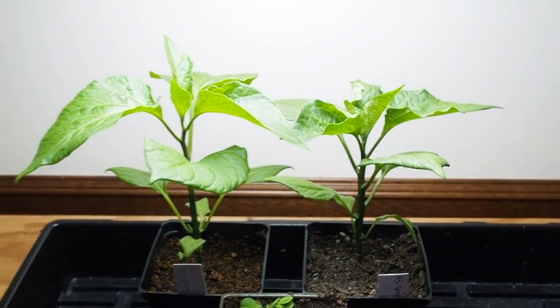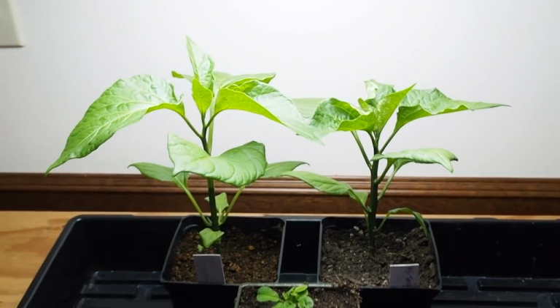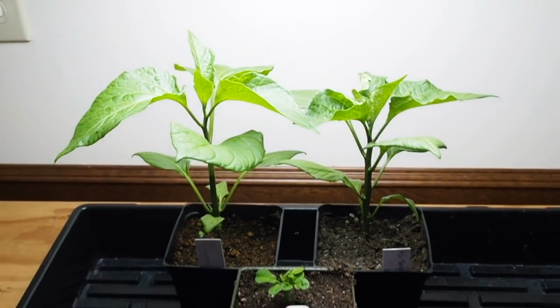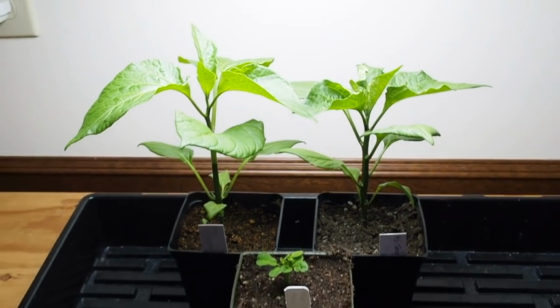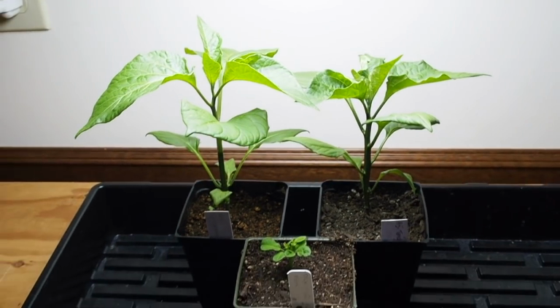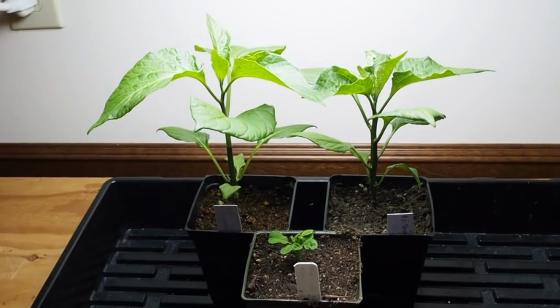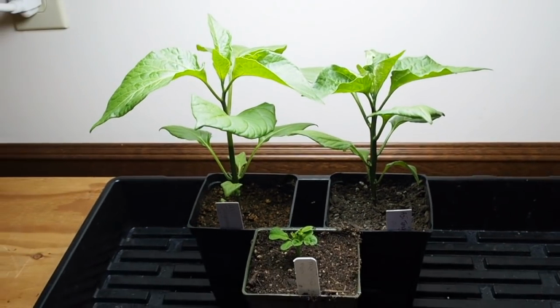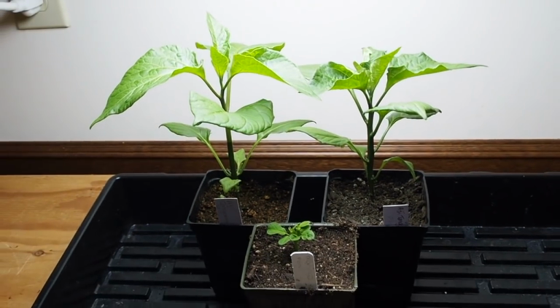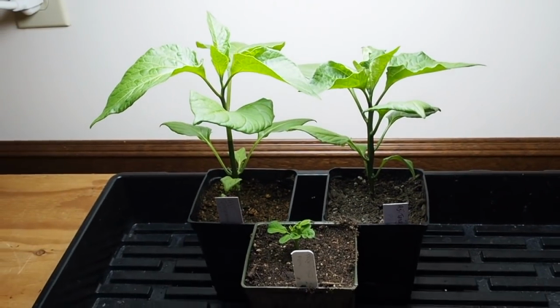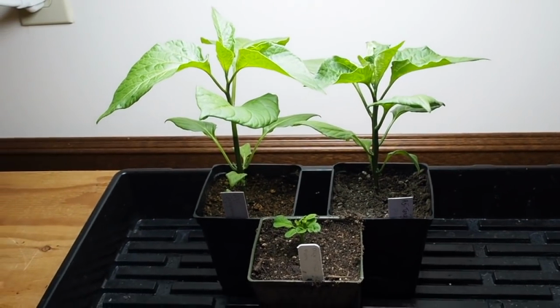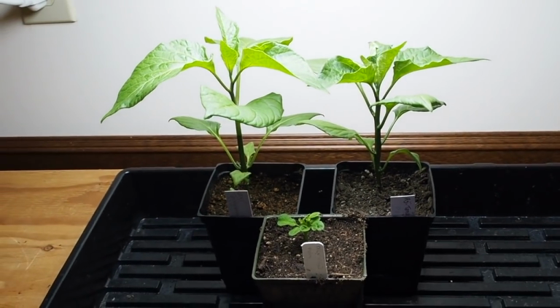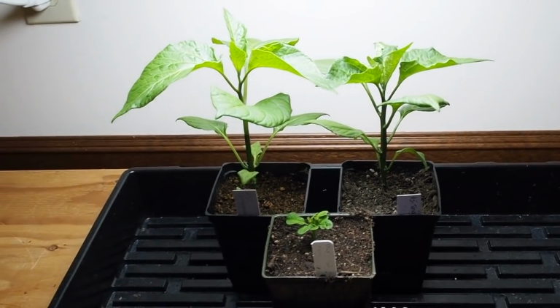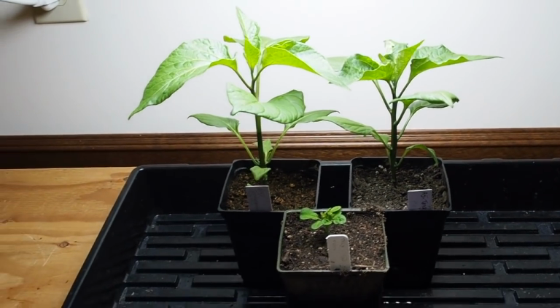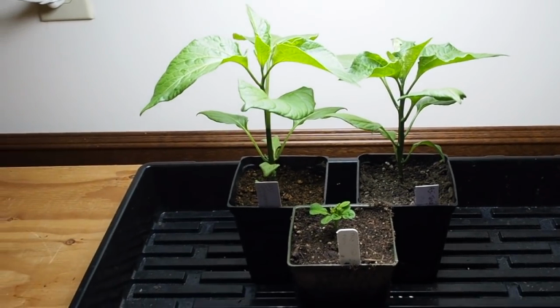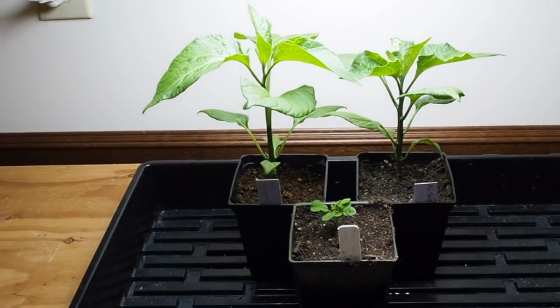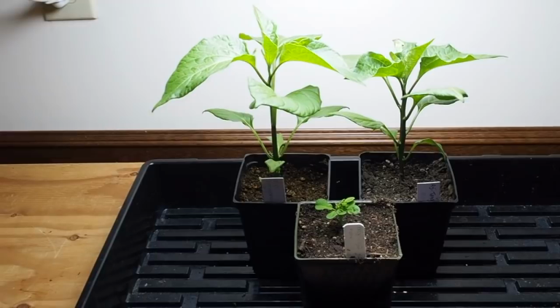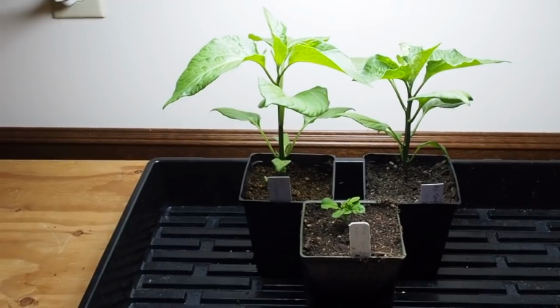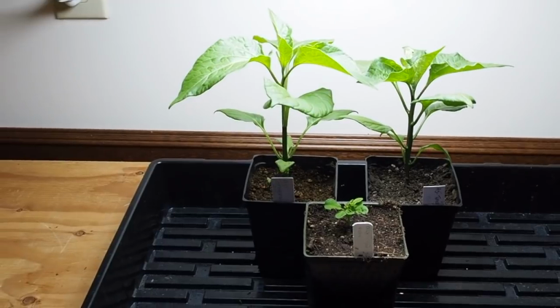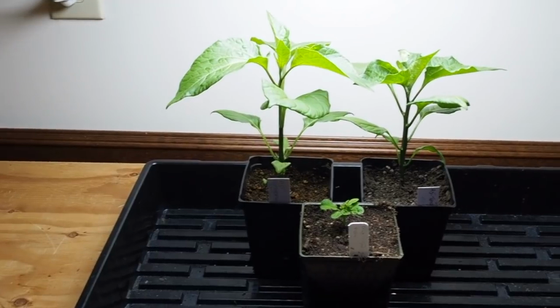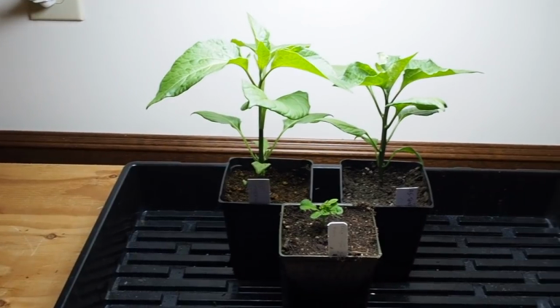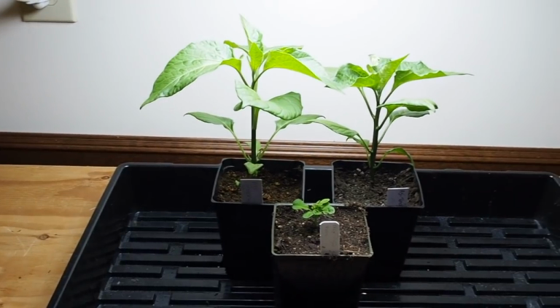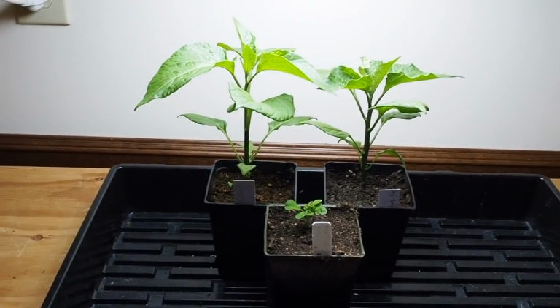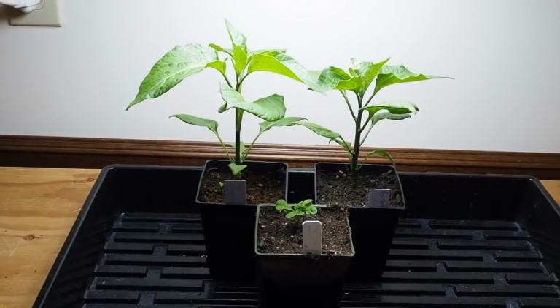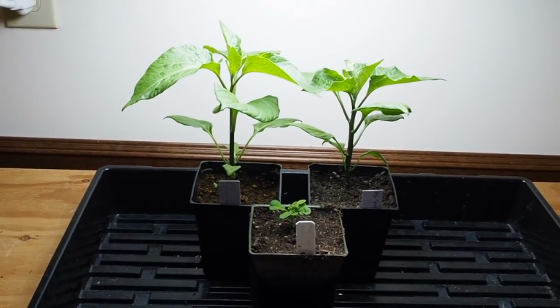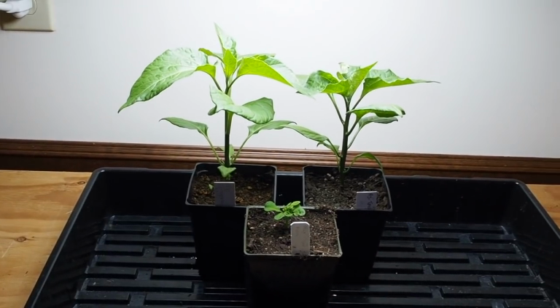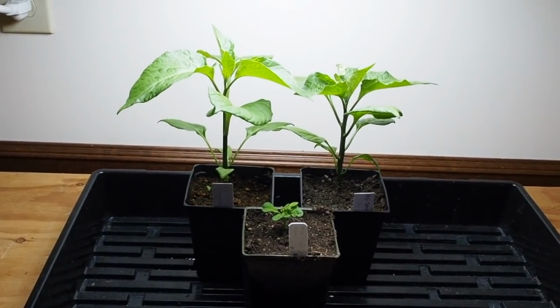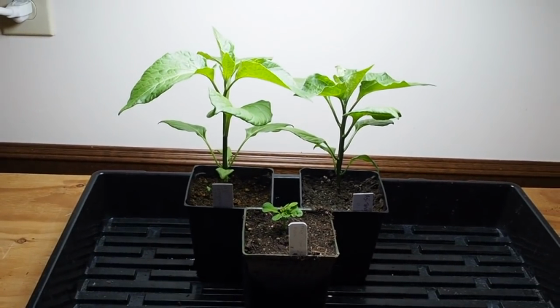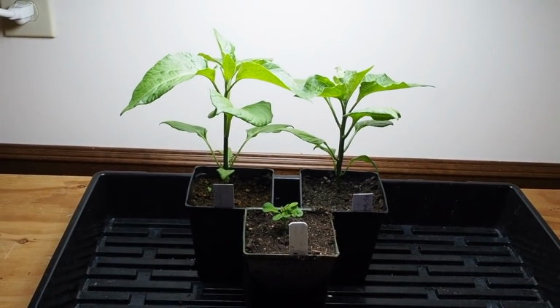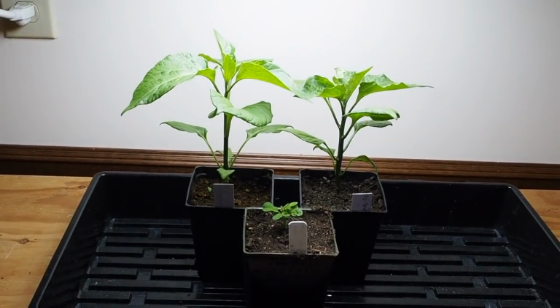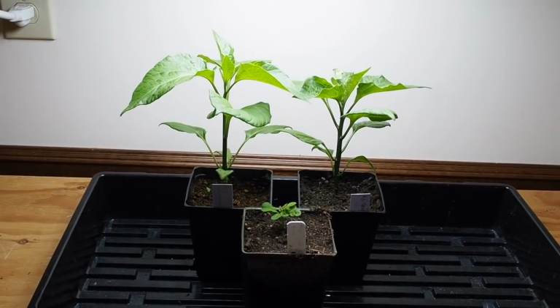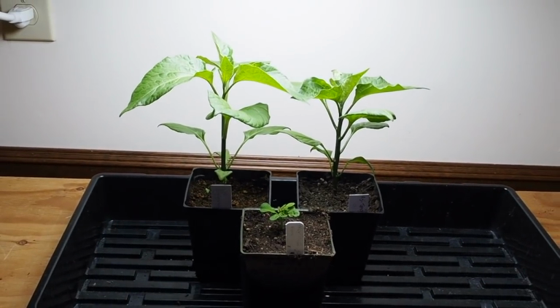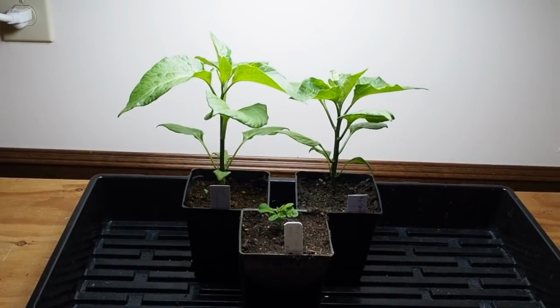I've also got a moringa down here that I'm trying out. That's all we have for the peppers this time — in a few more weeks they're going to be going outside. Thanks for watching and we'll talk to you again soon.